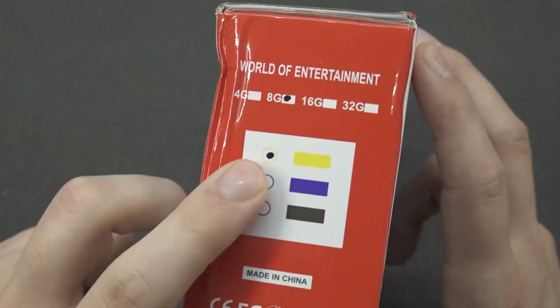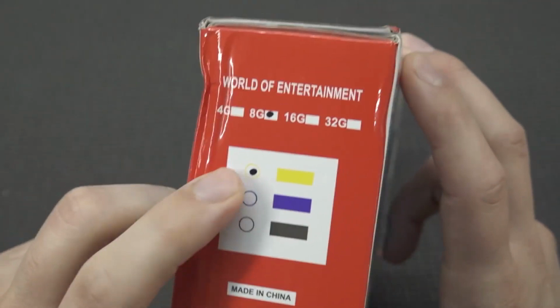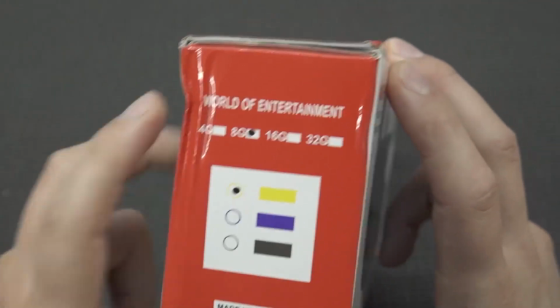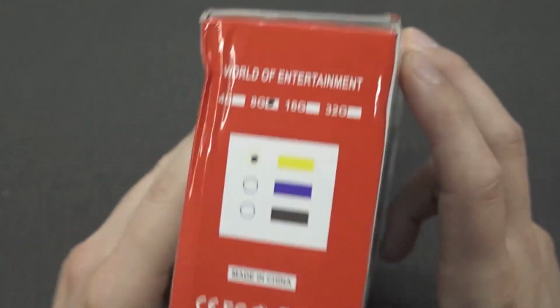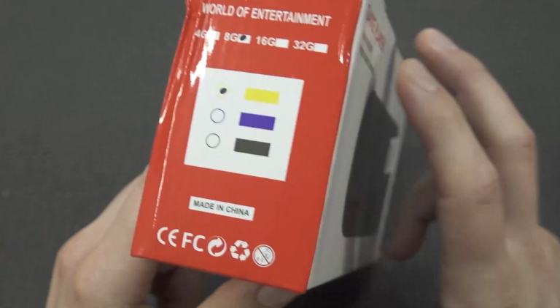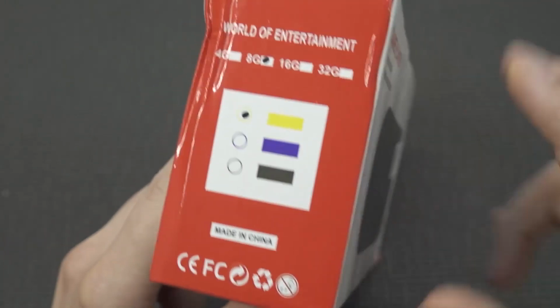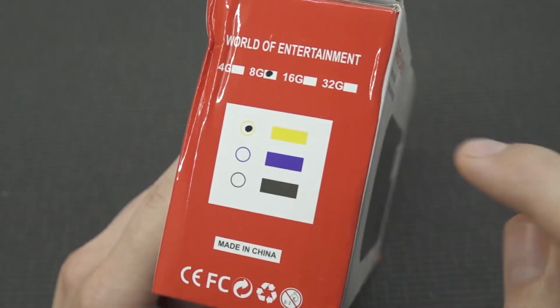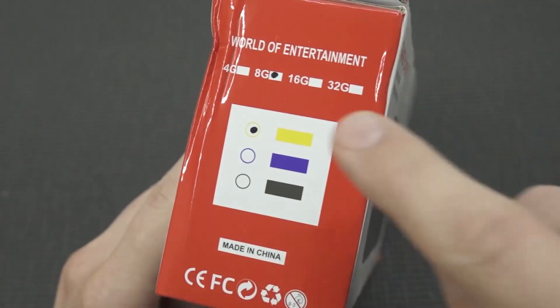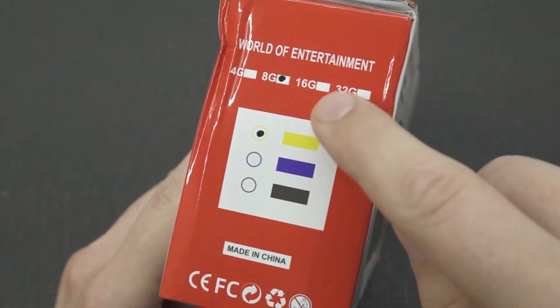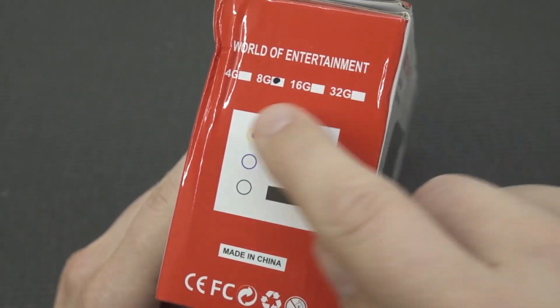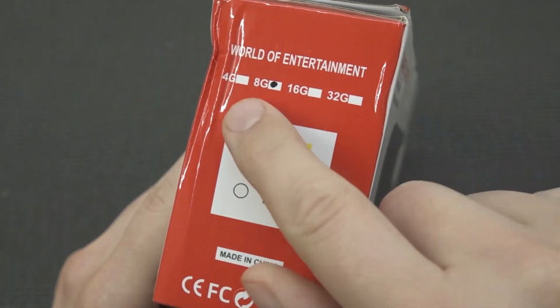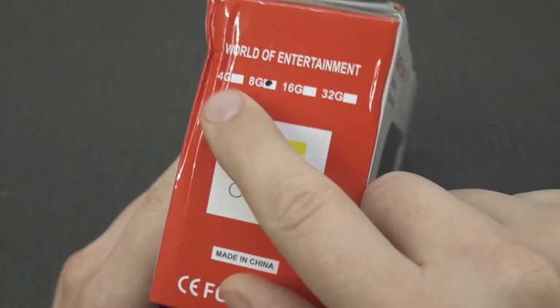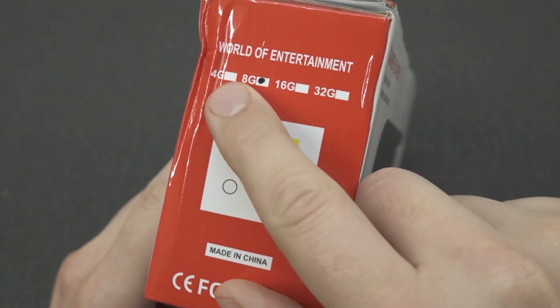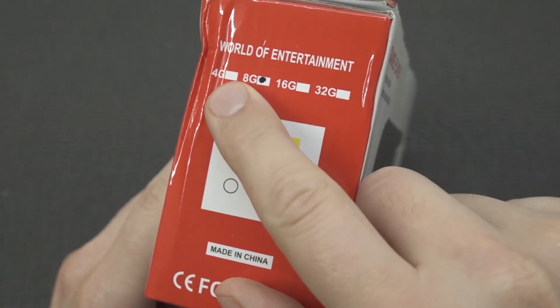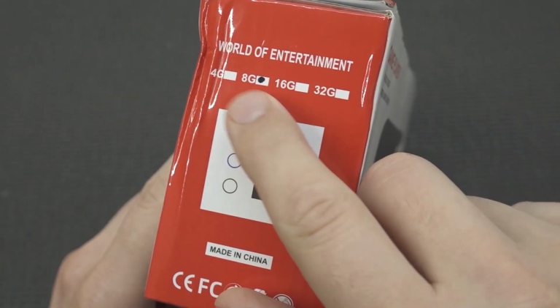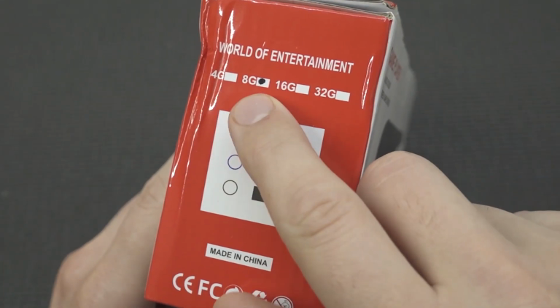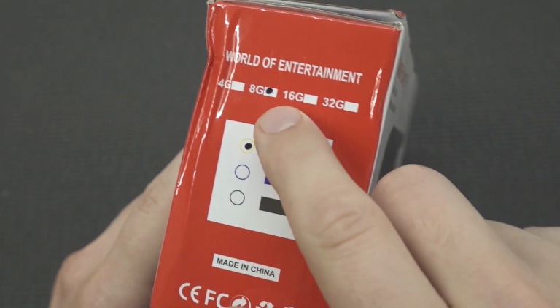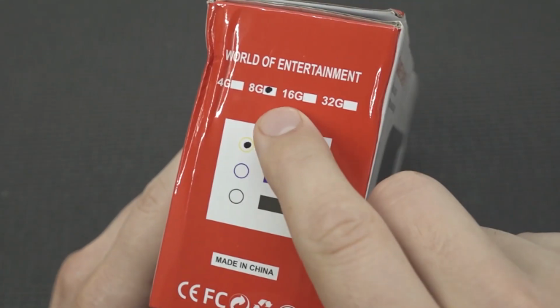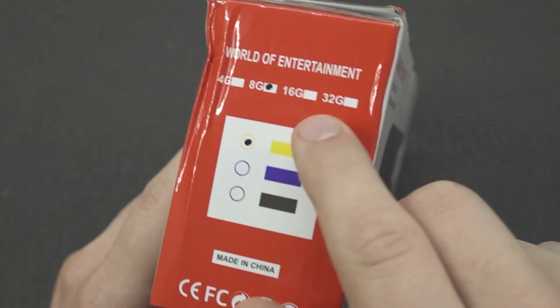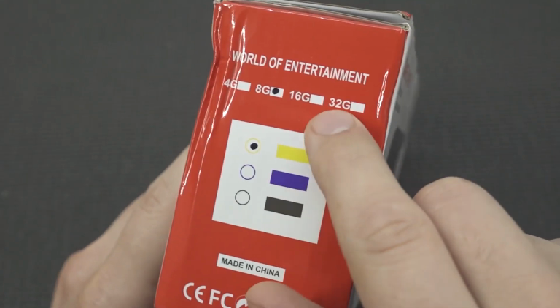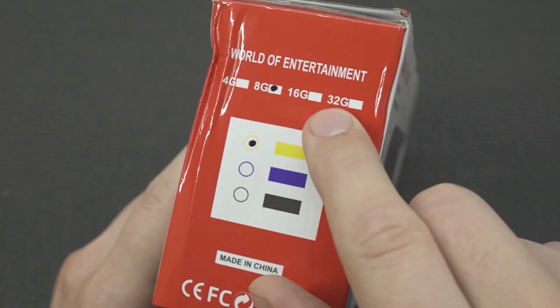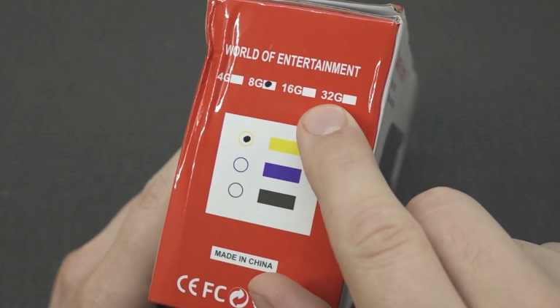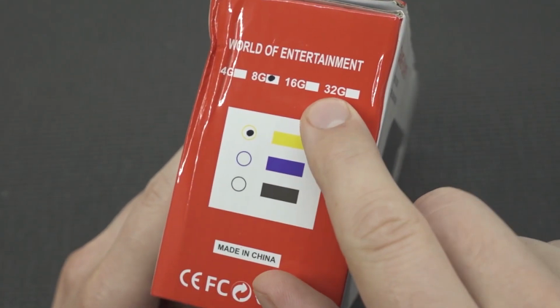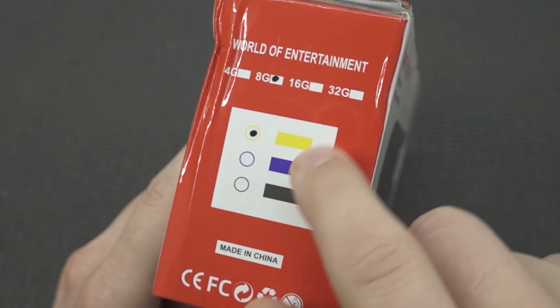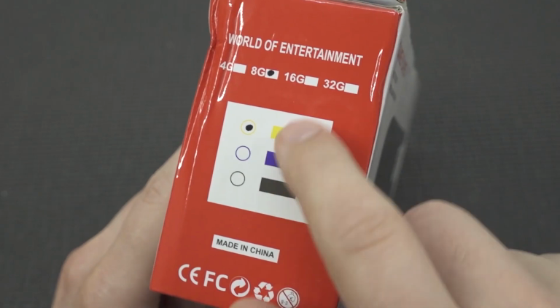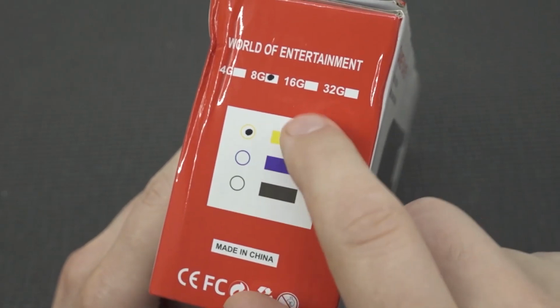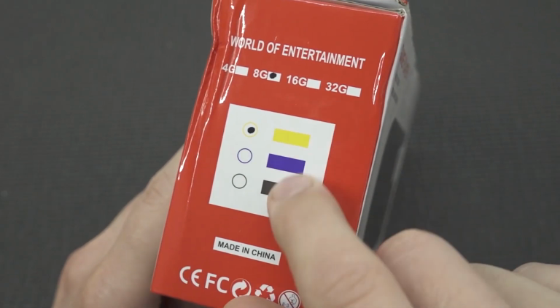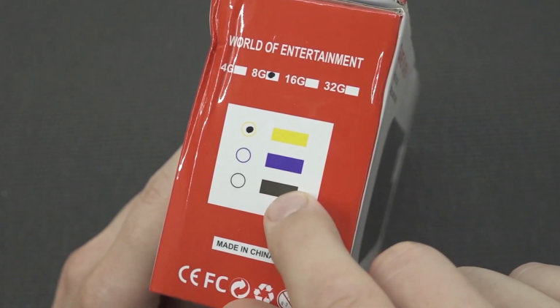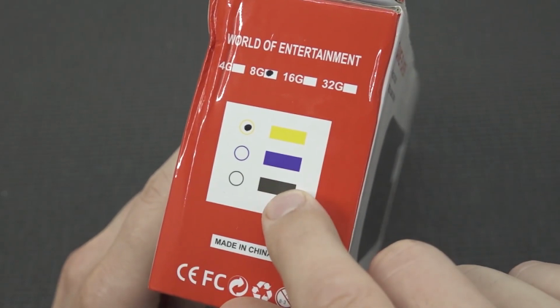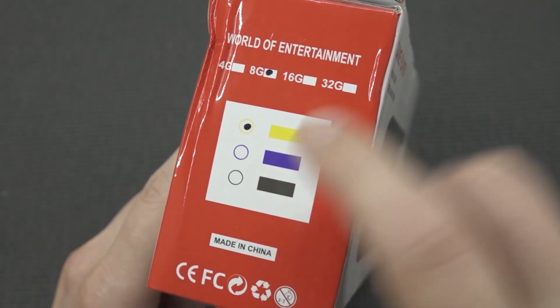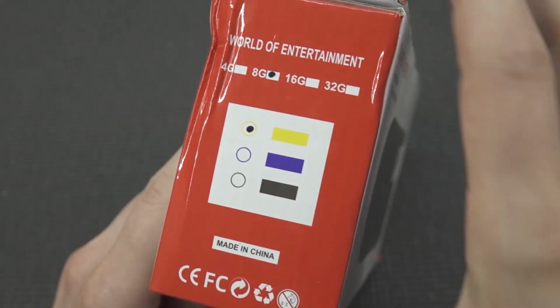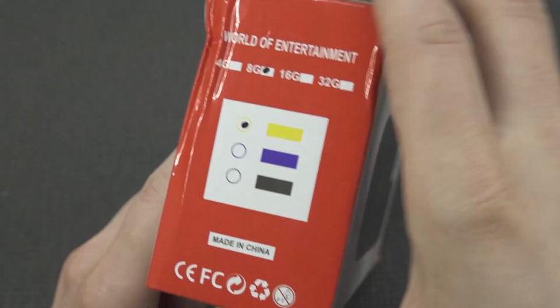The X60 comes in 4, 8, 16, and 32 gigabyte options and different colors.